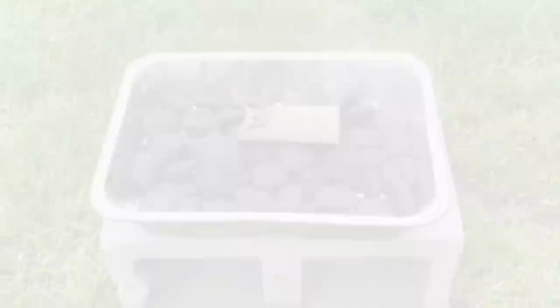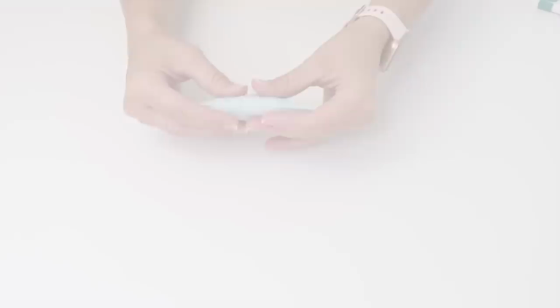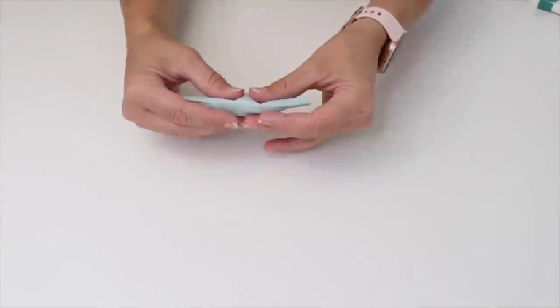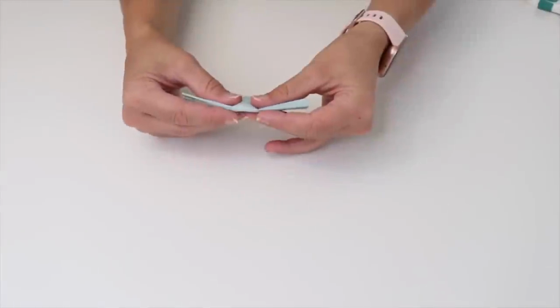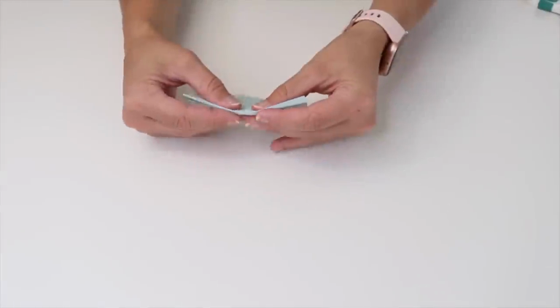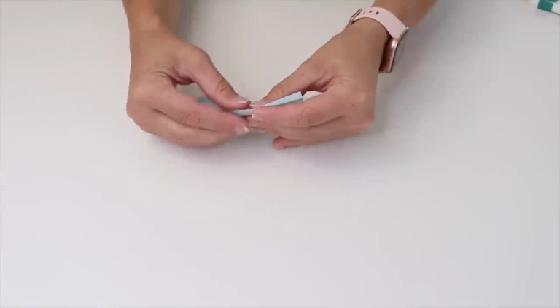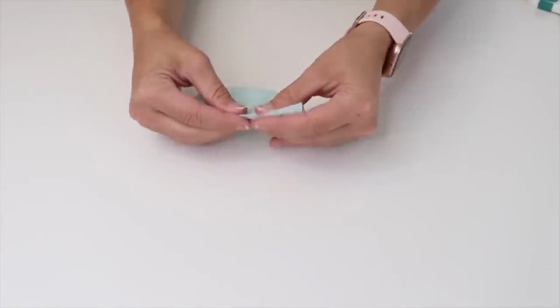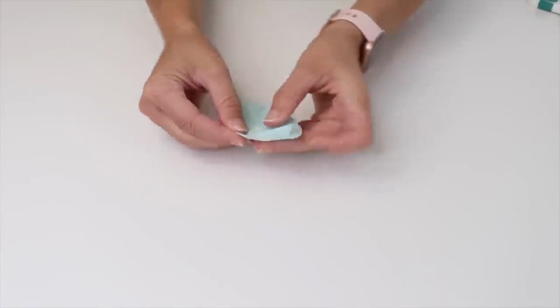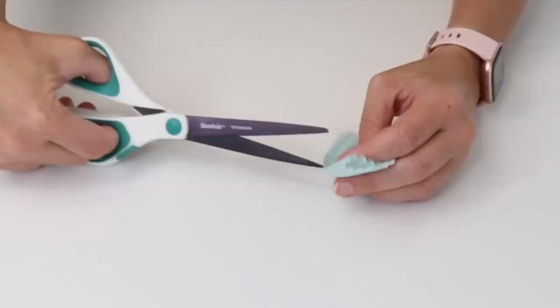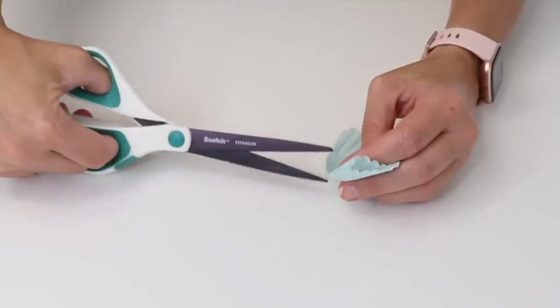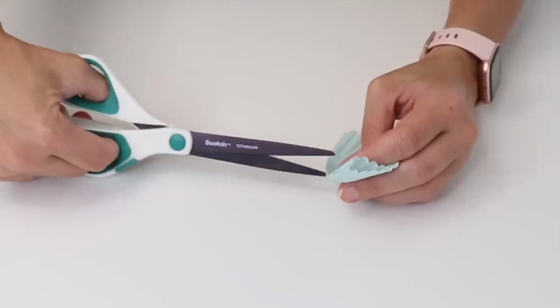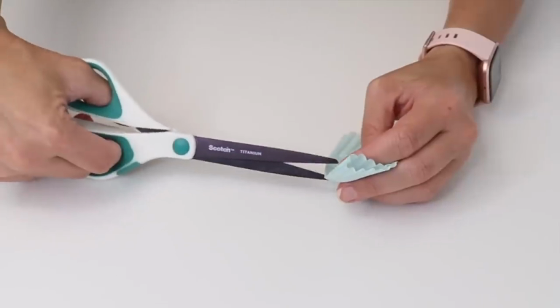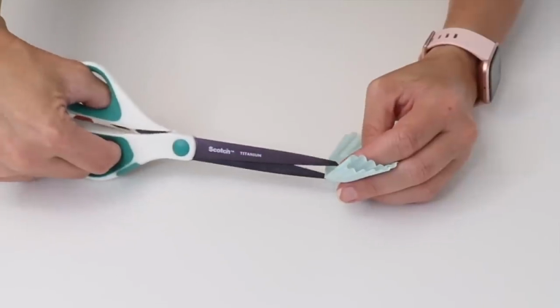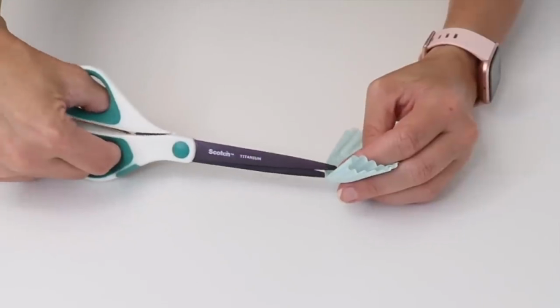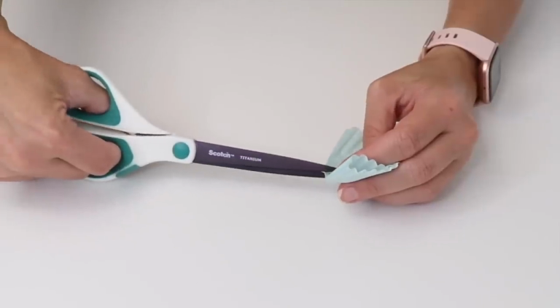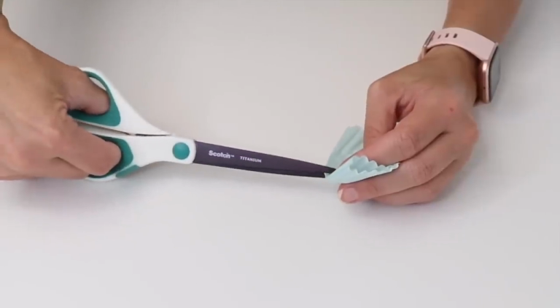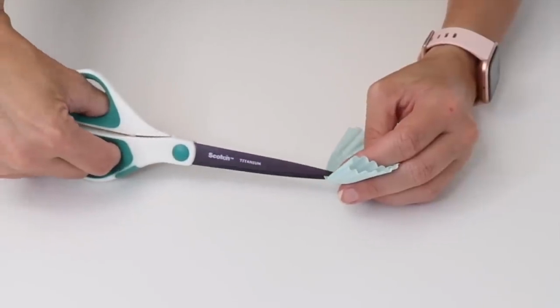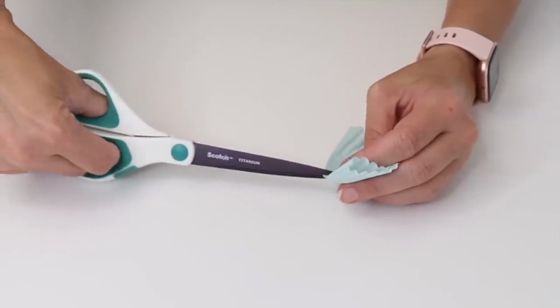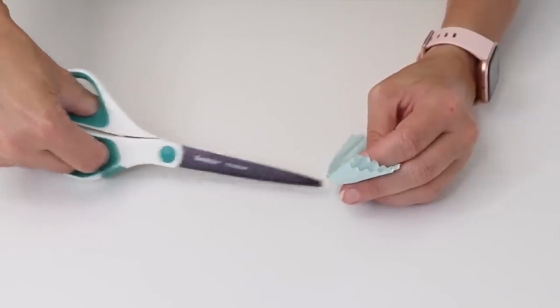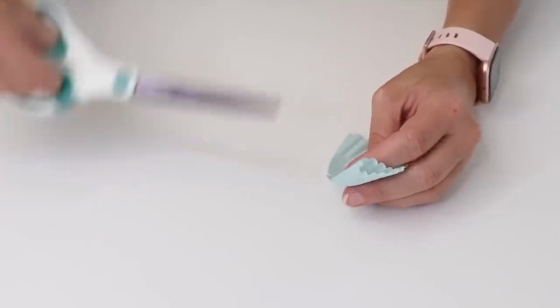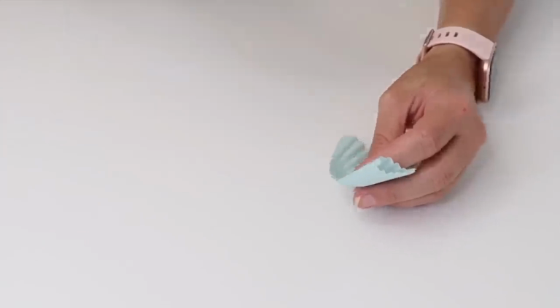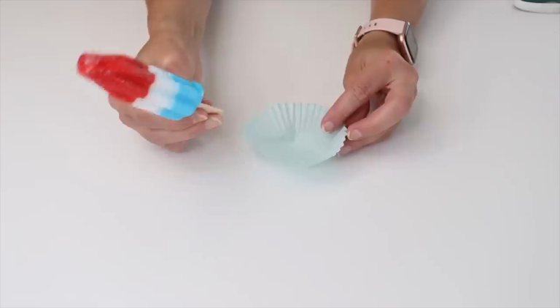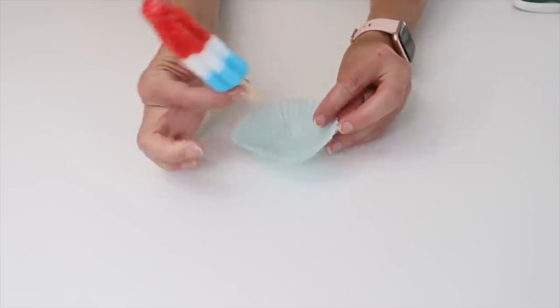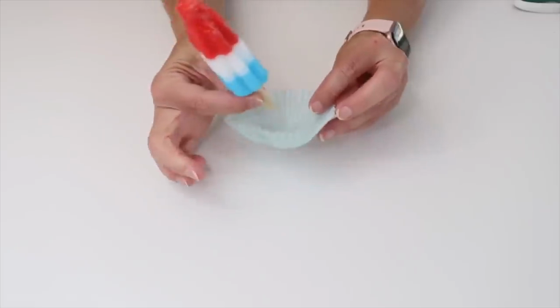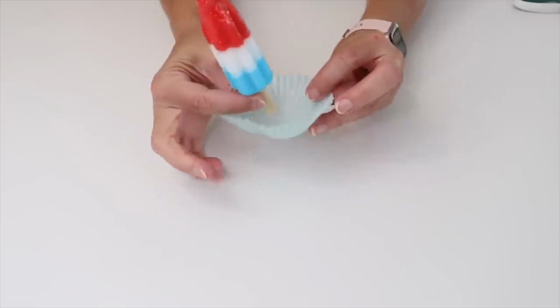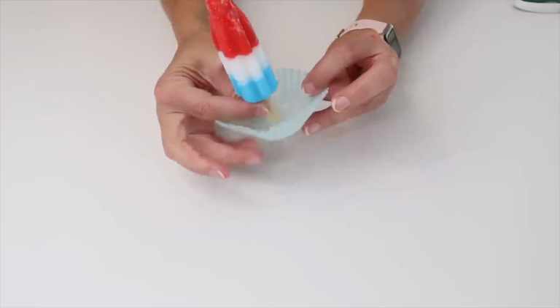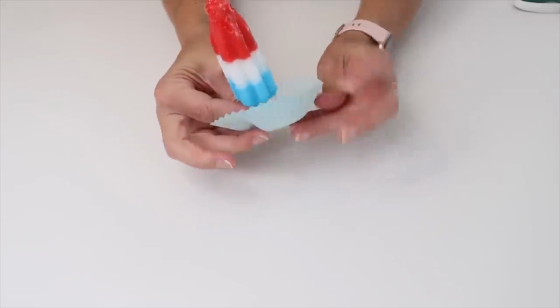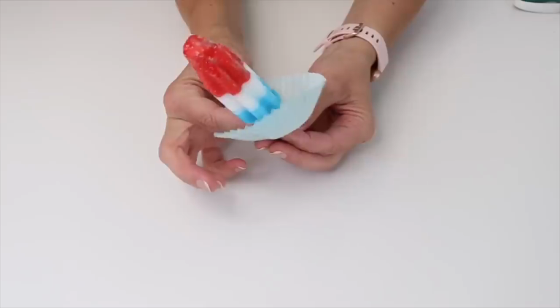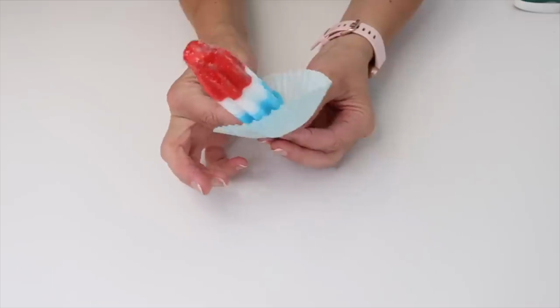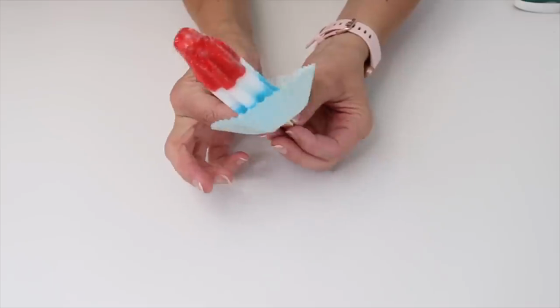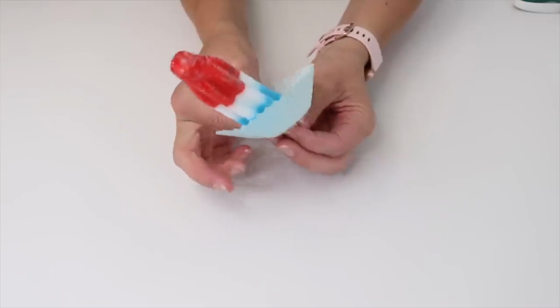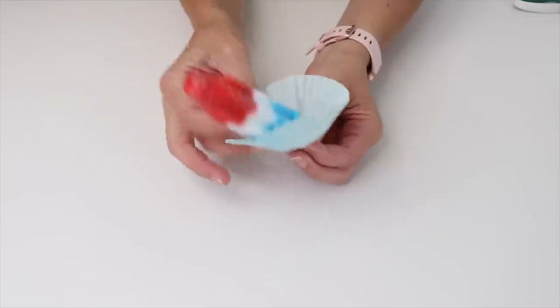Grab a cupcake liner, cut a slit in the bottom, and slip it over the bottom of a popsicle. This is going to catch any drips.